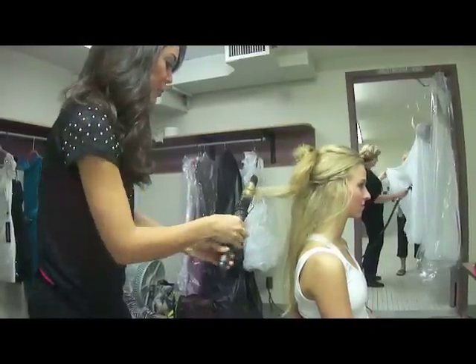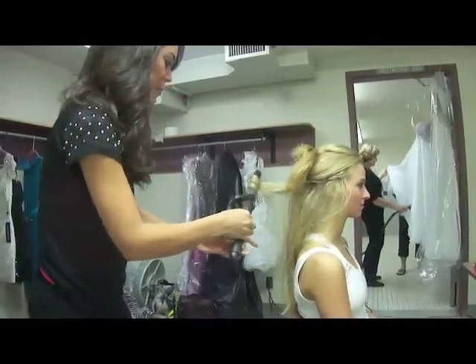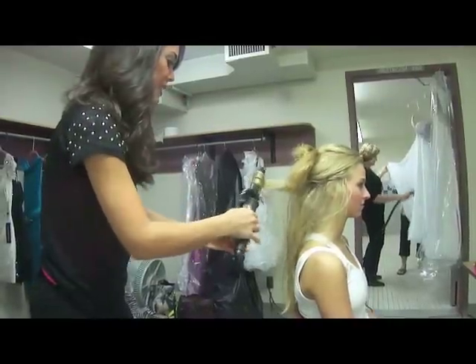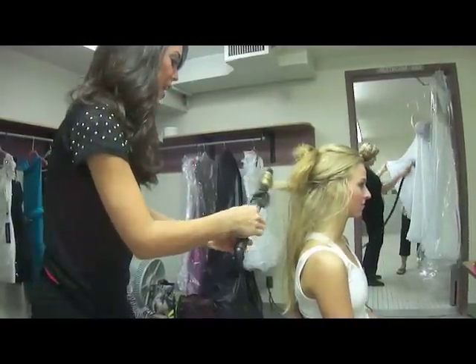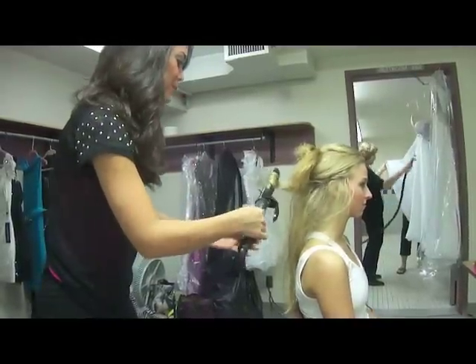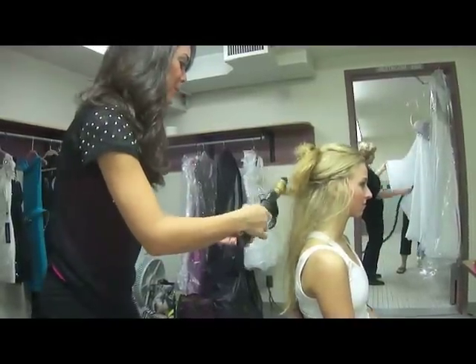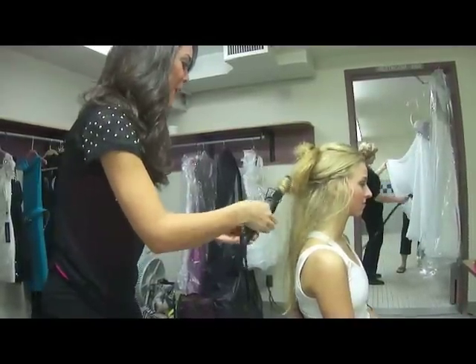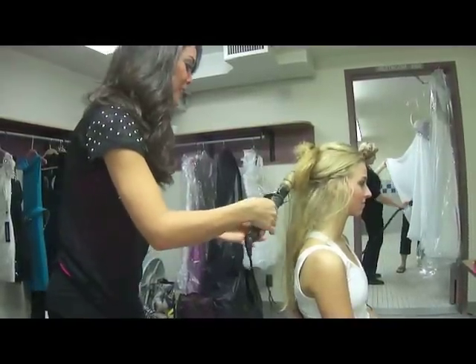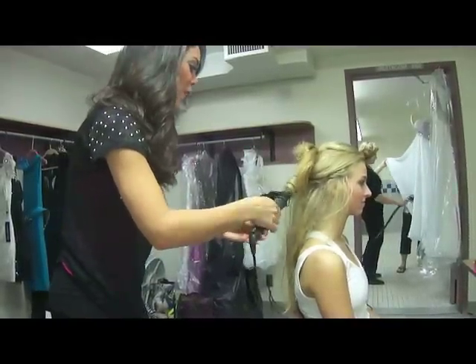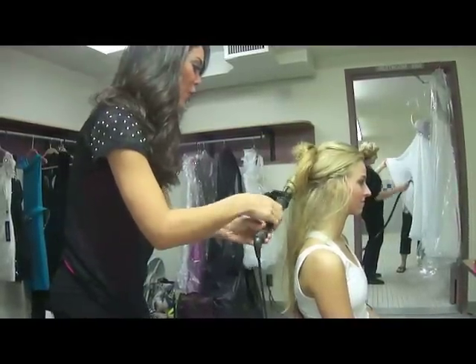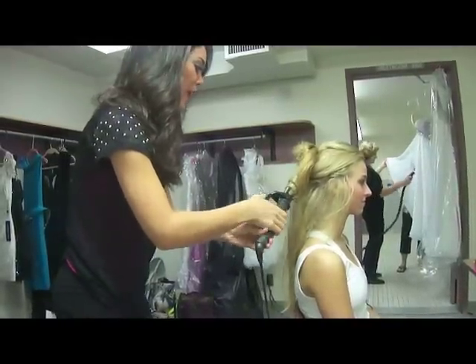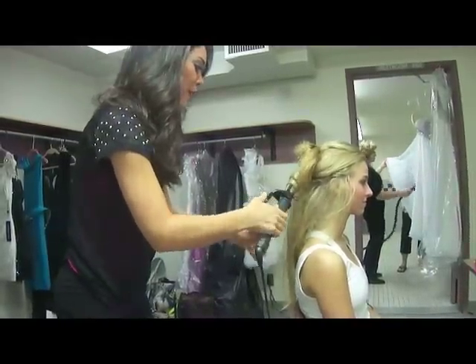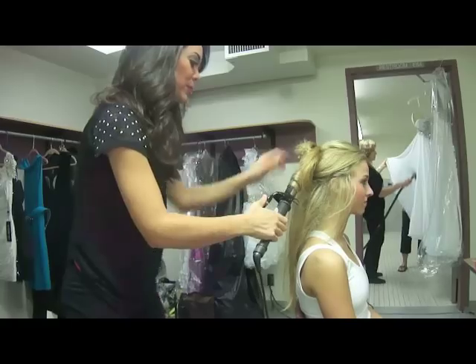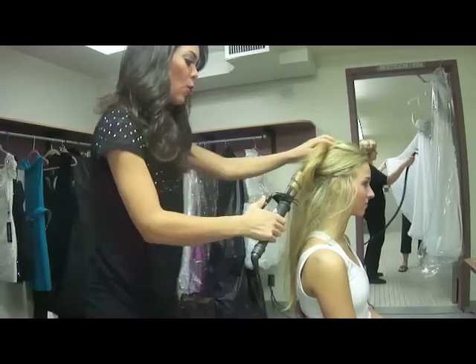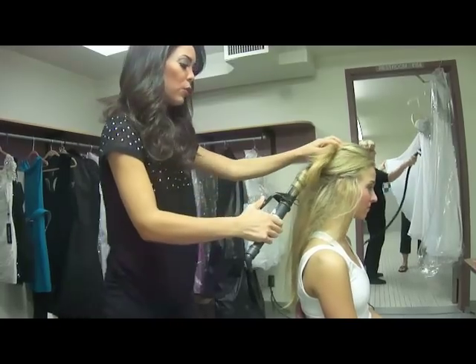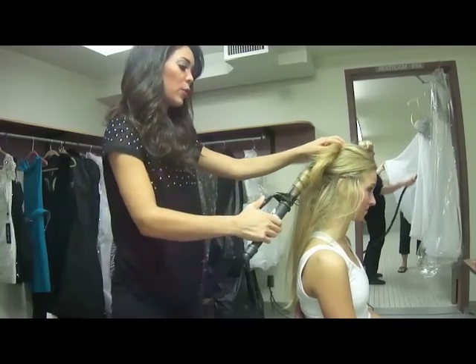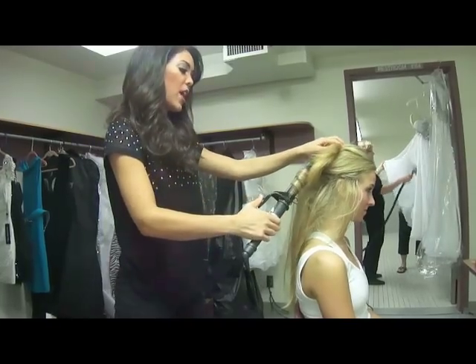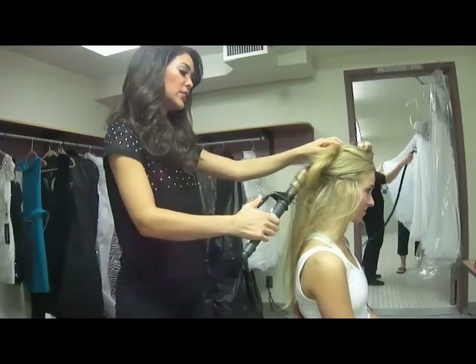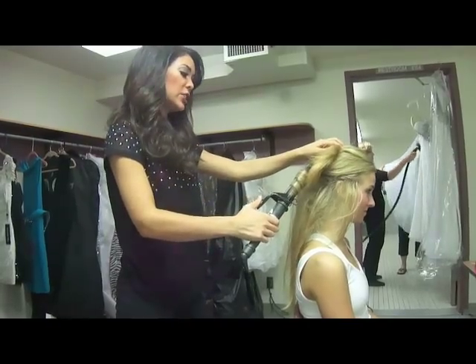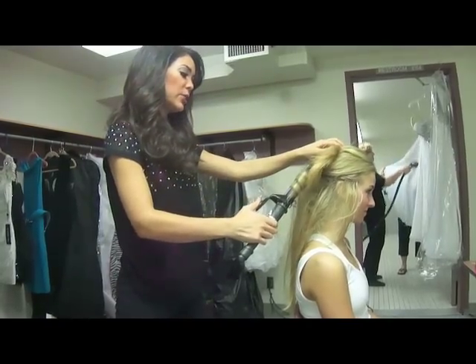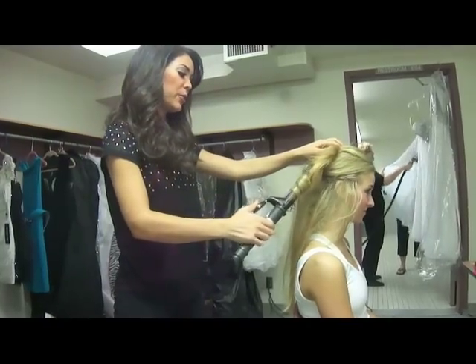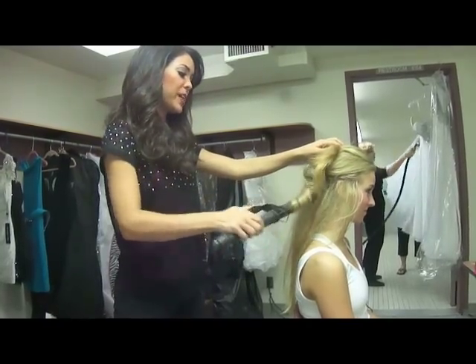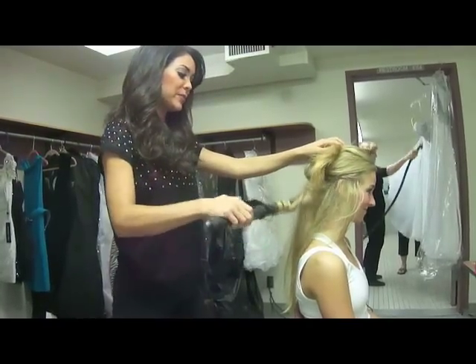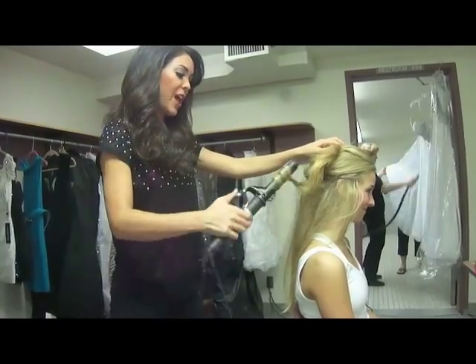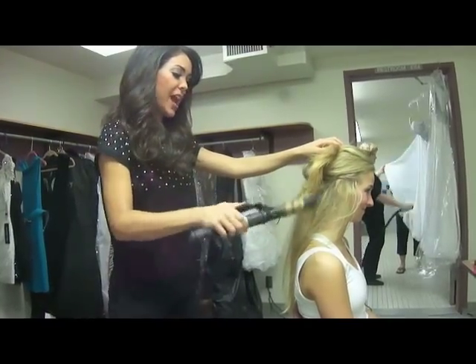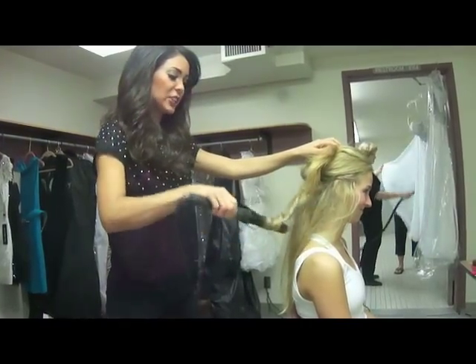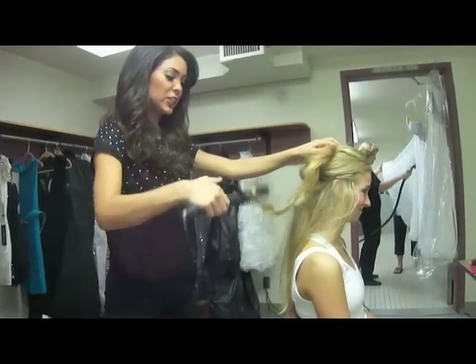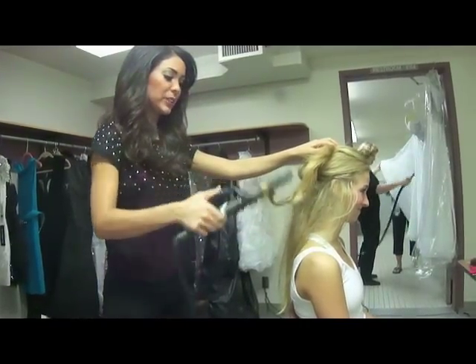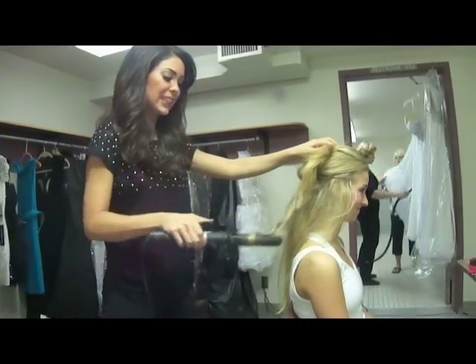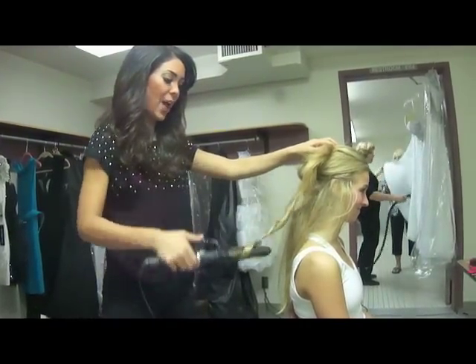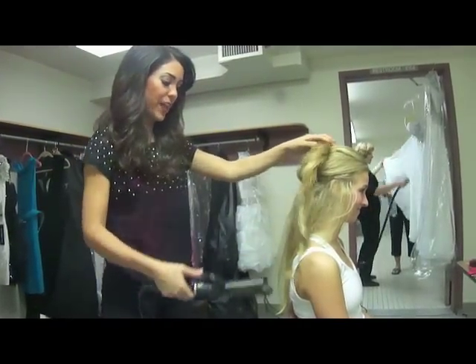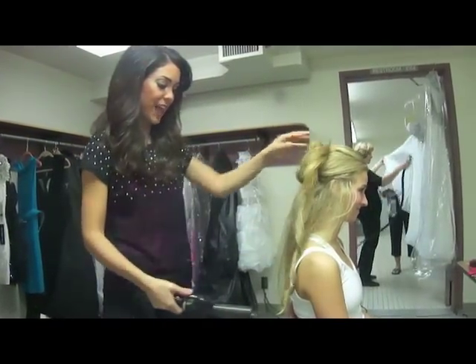Bring it back down, all the way up. Pull for one, two, three. And you're going to twist it out like that.